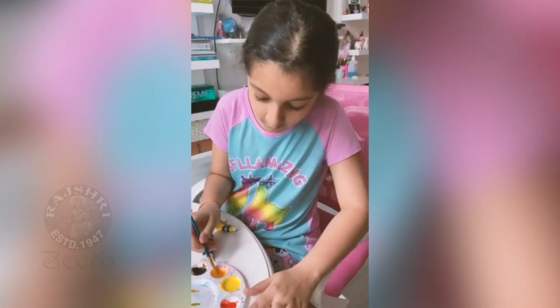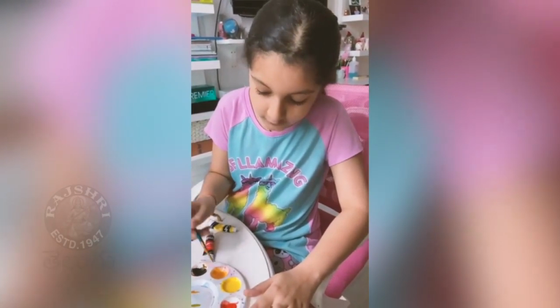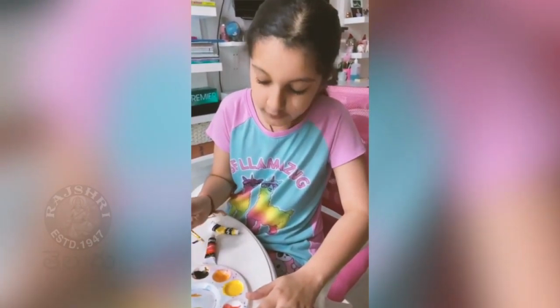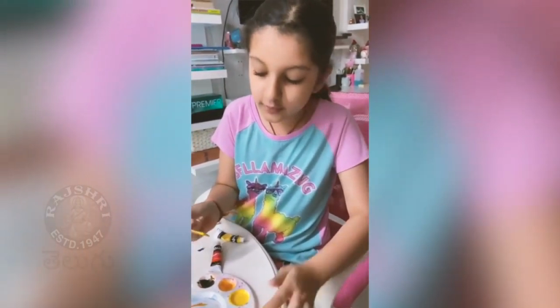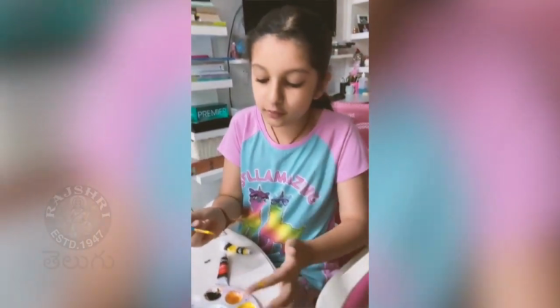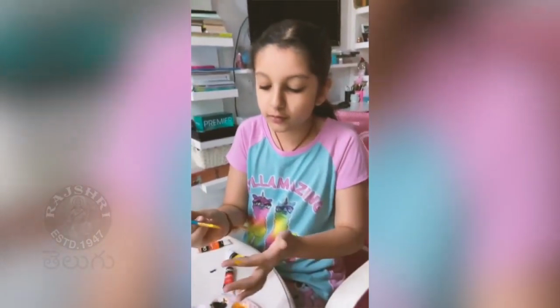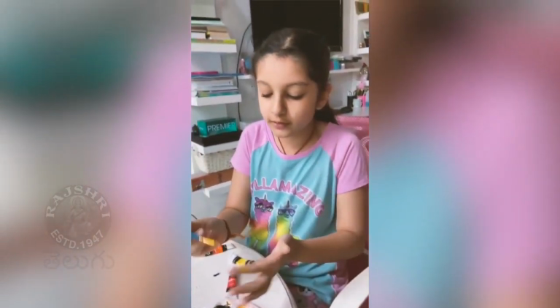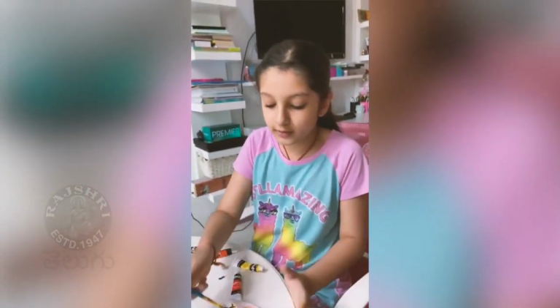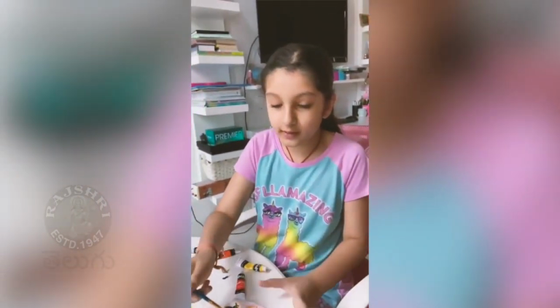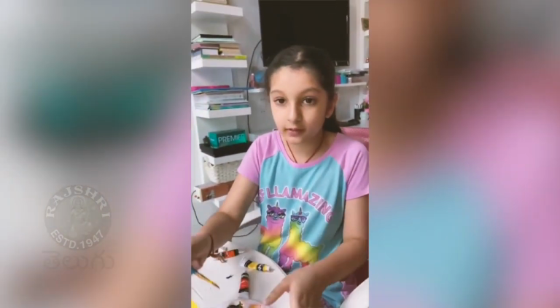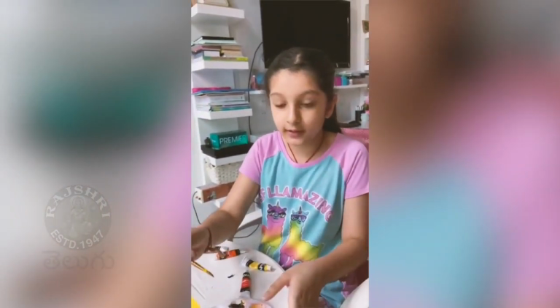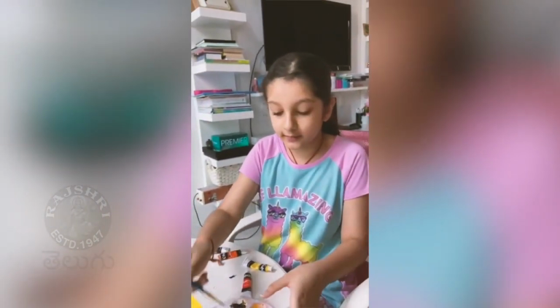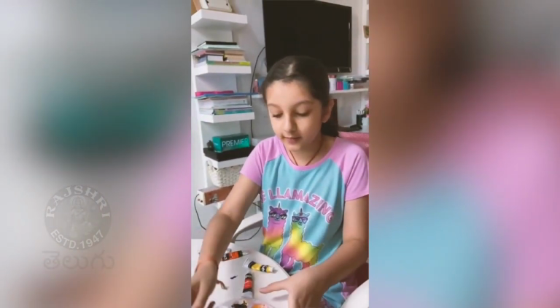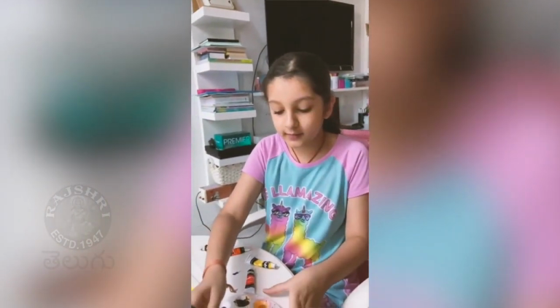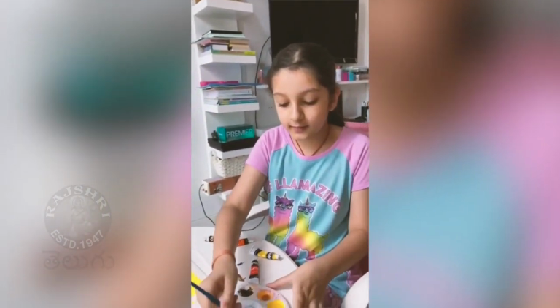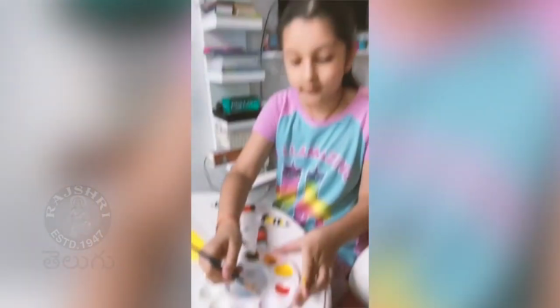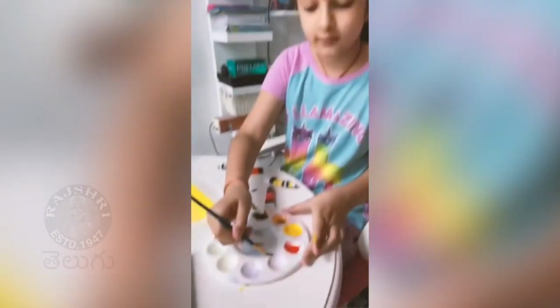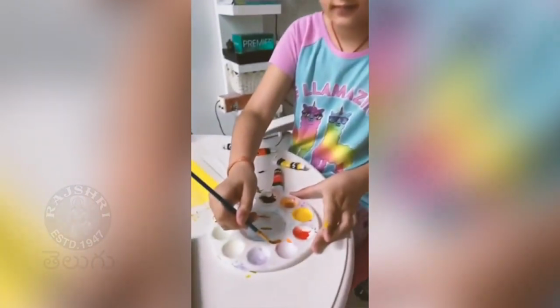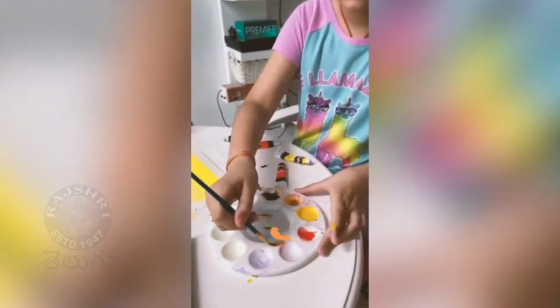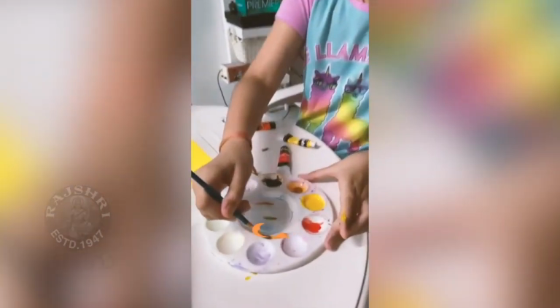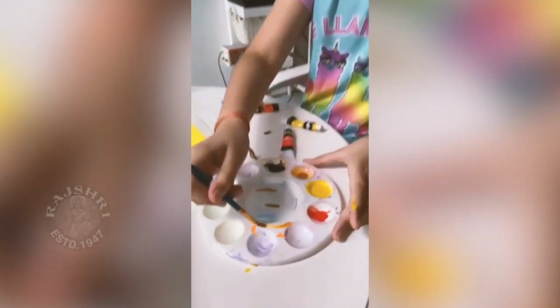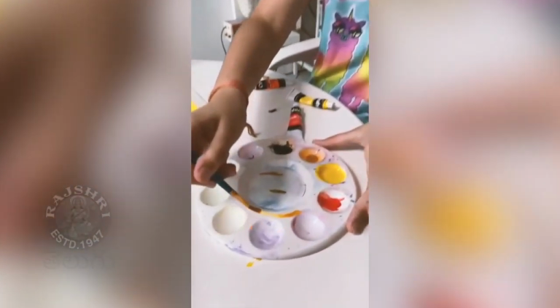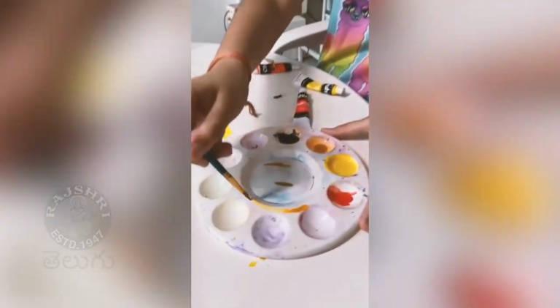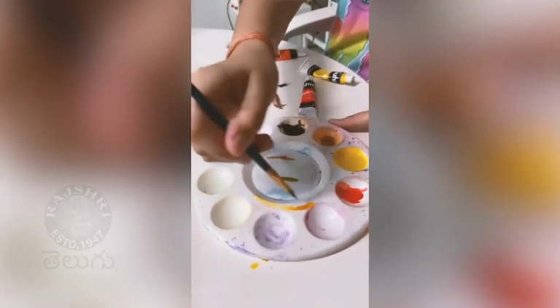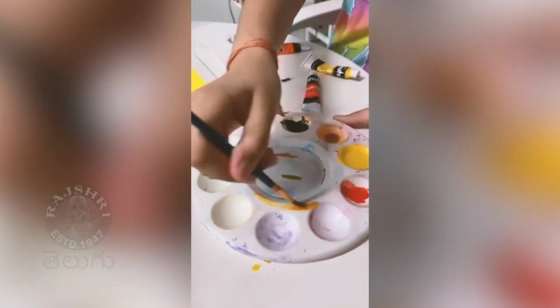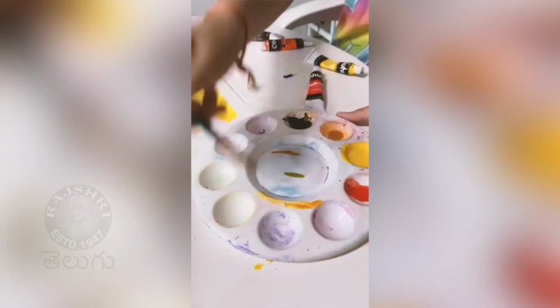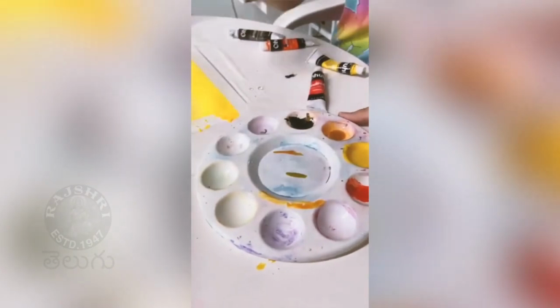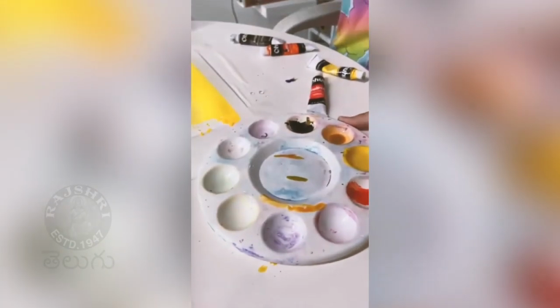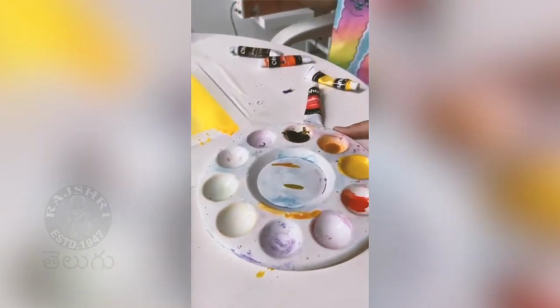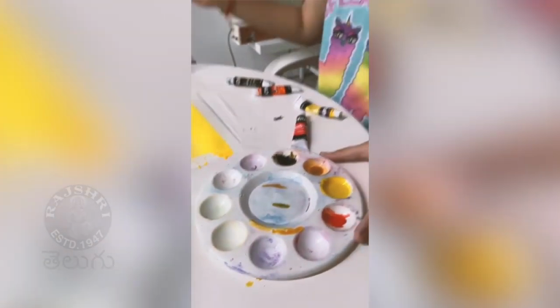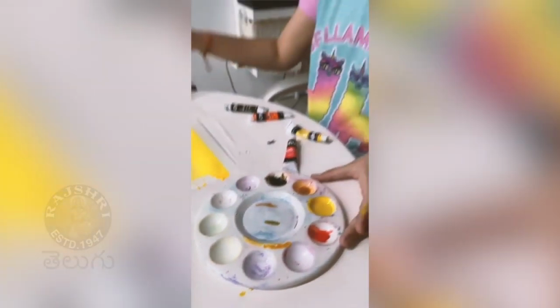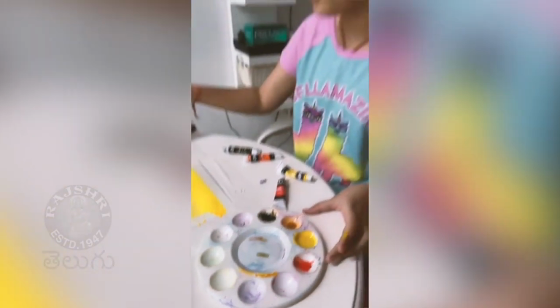You need your orange to kind of look like this — so it looks really smooth.